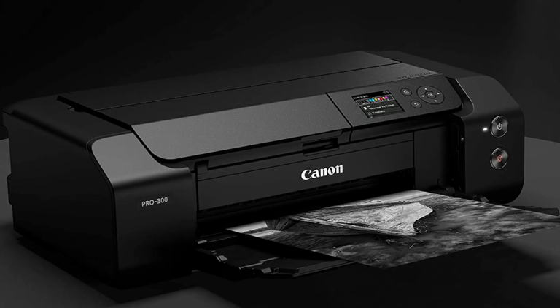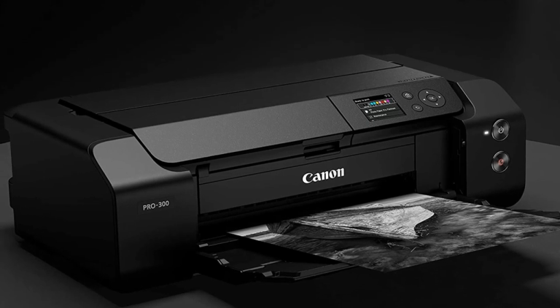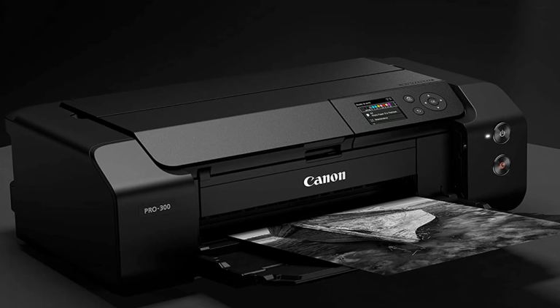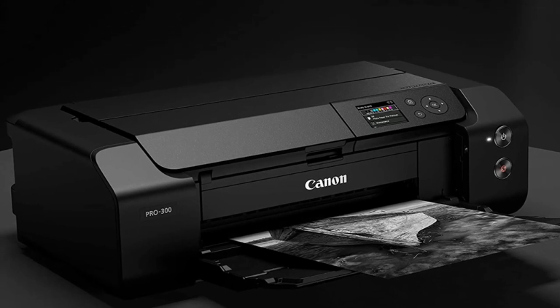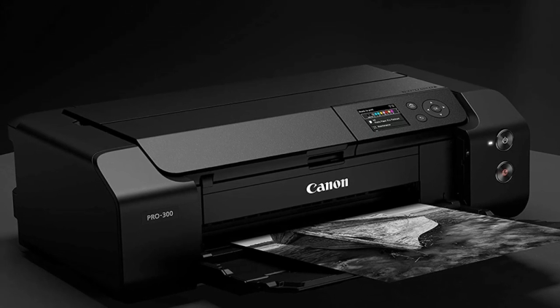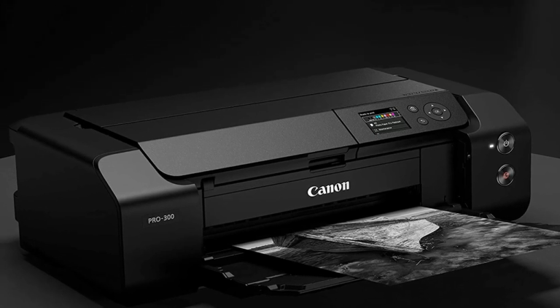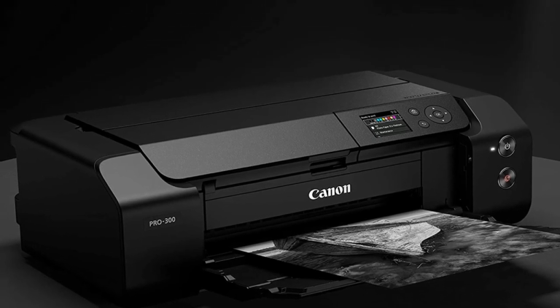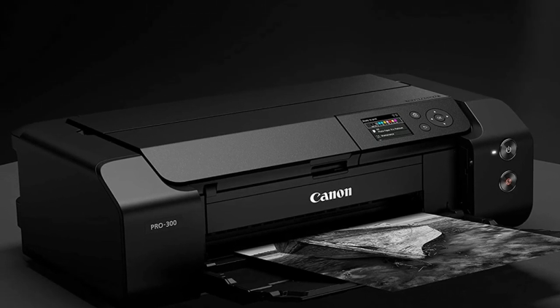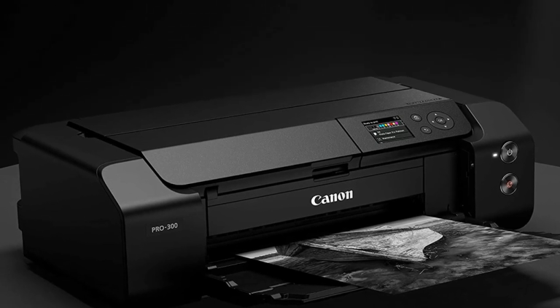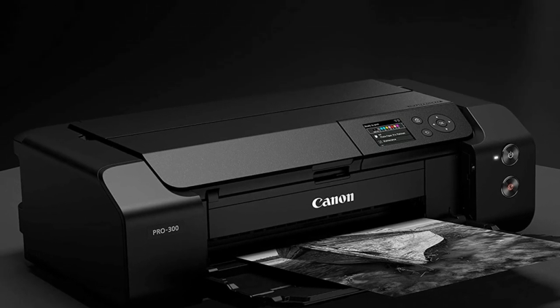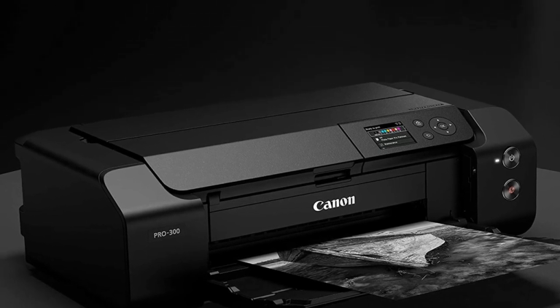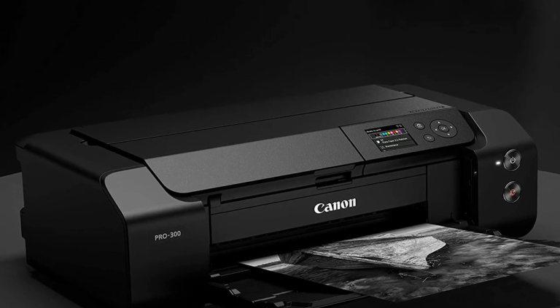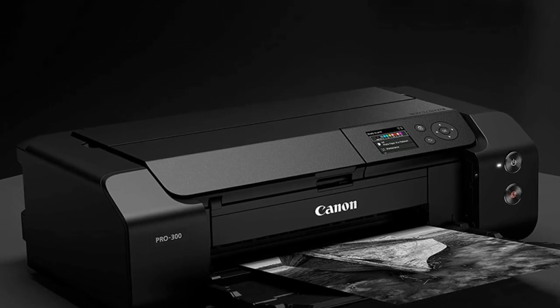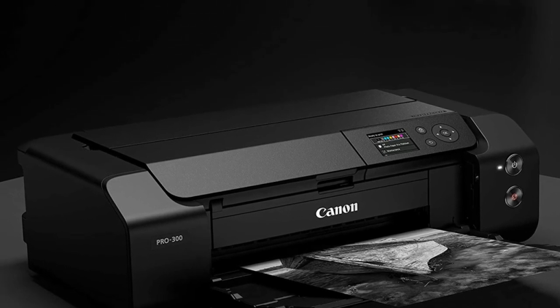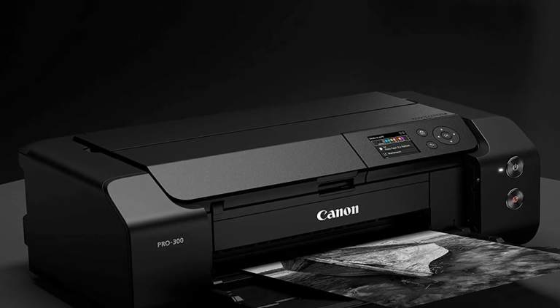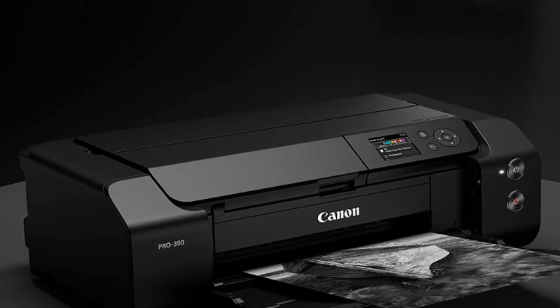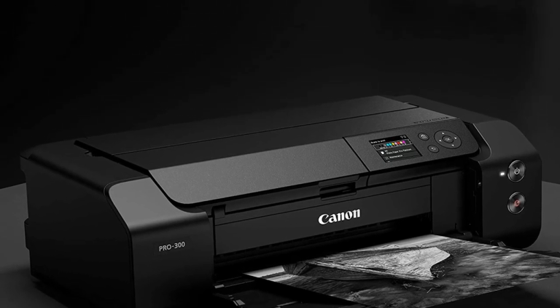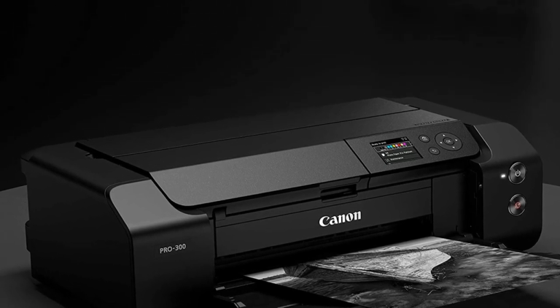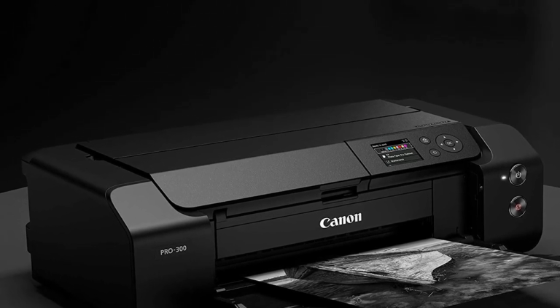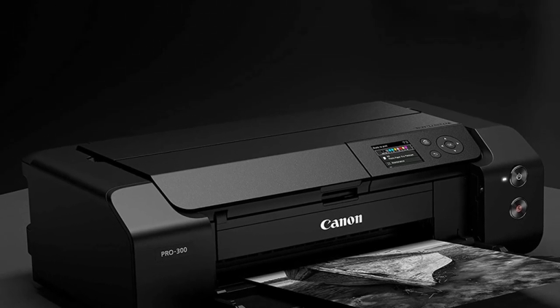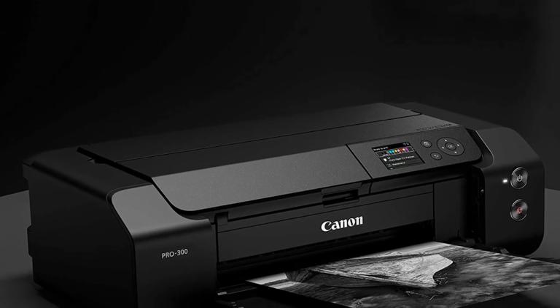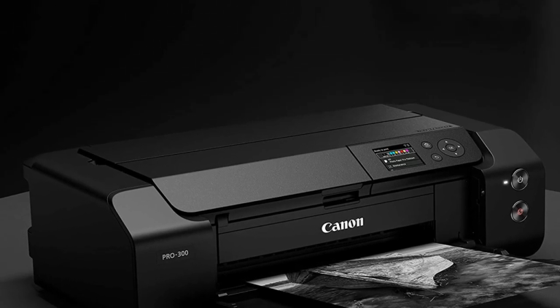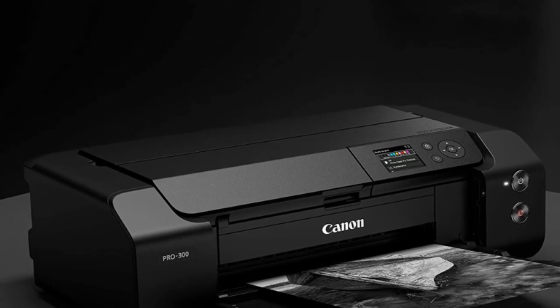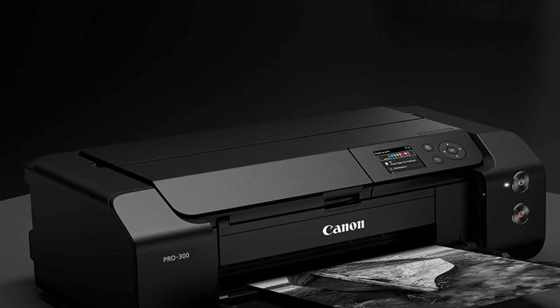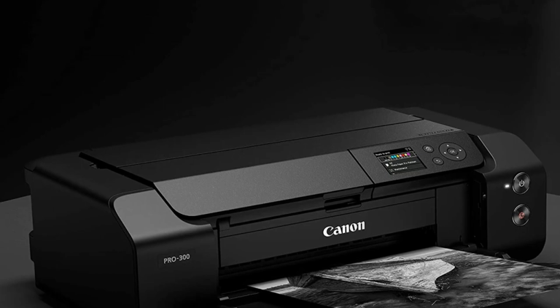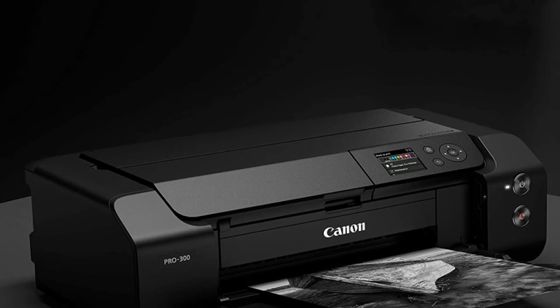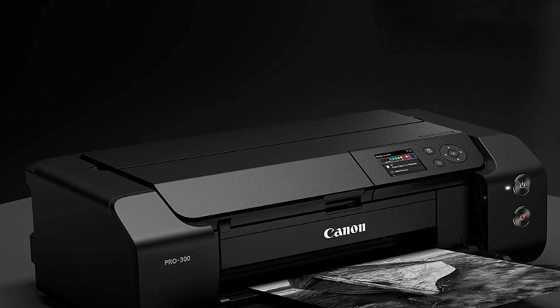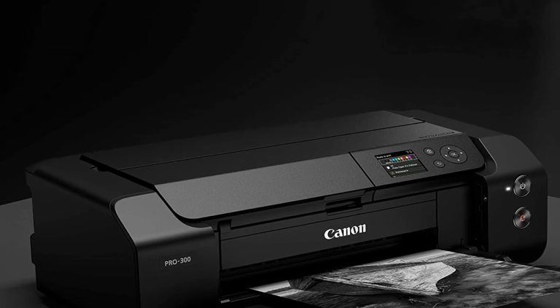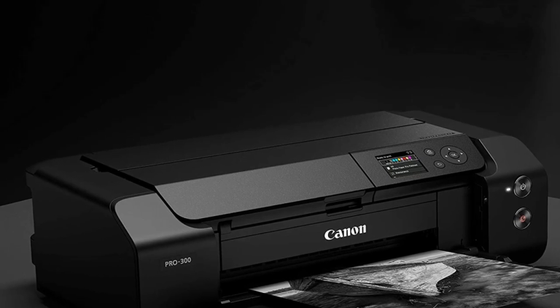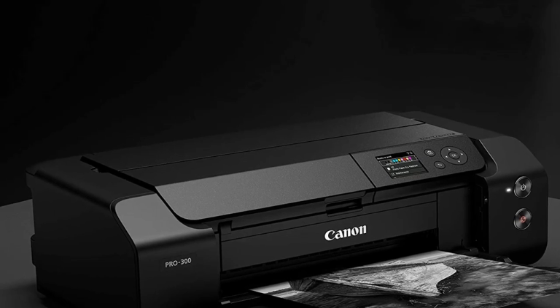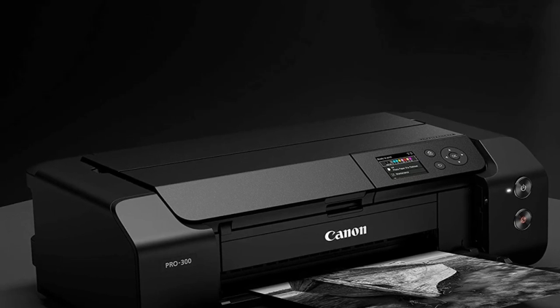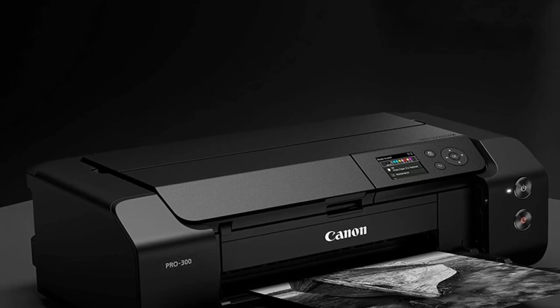Another downside is that it's a print-only model, meaning you'll need a separate scanner if you want to digitize photos.